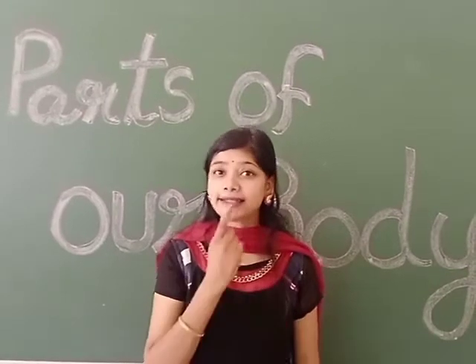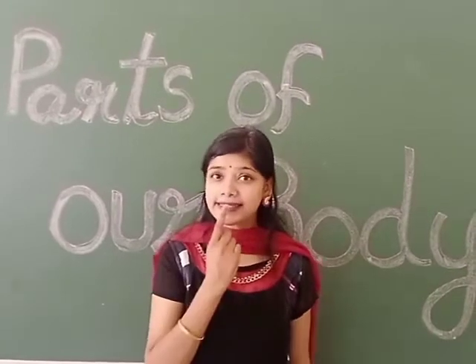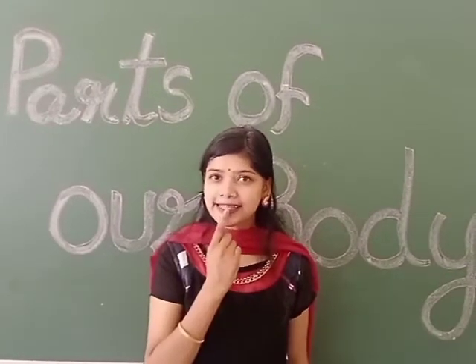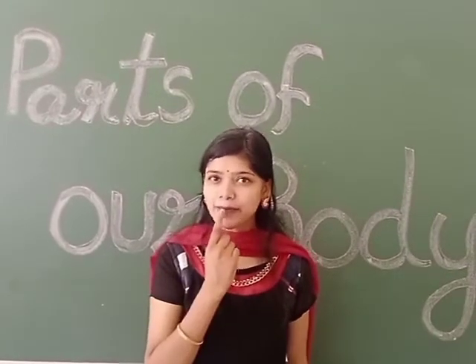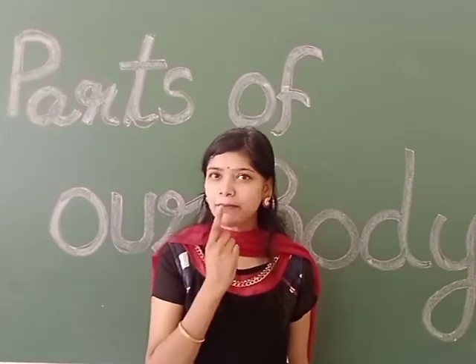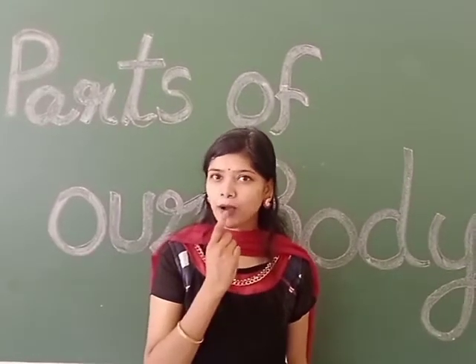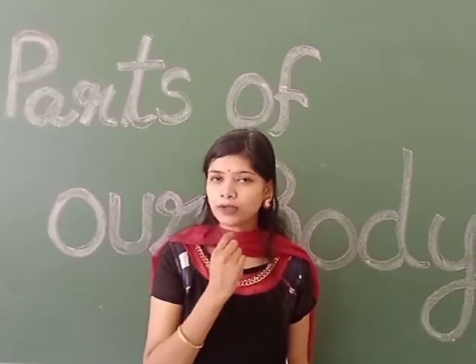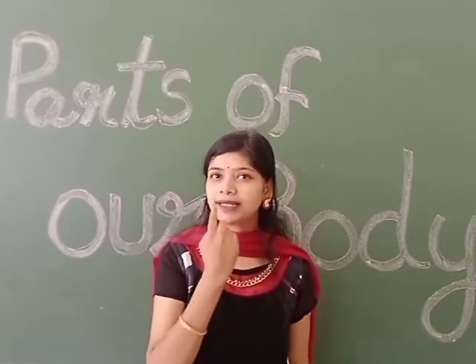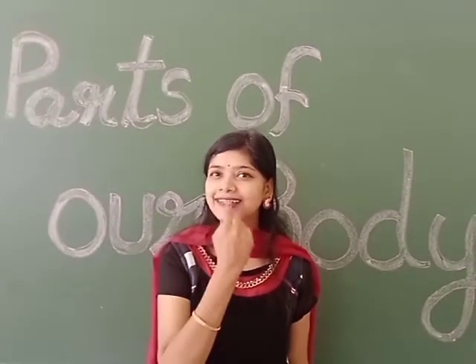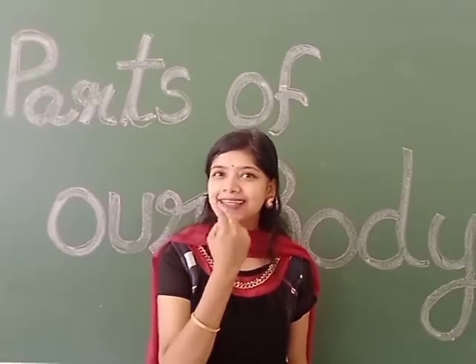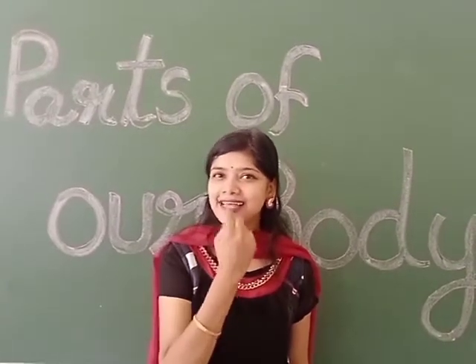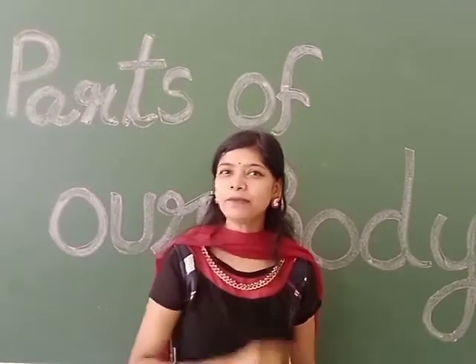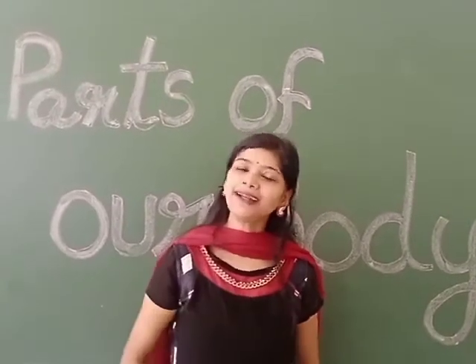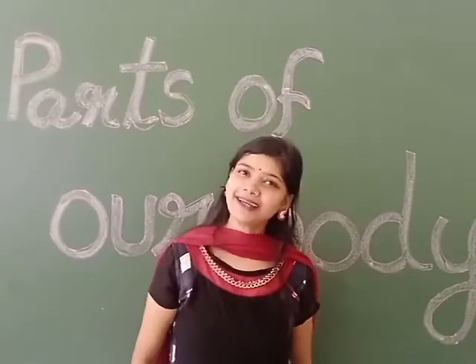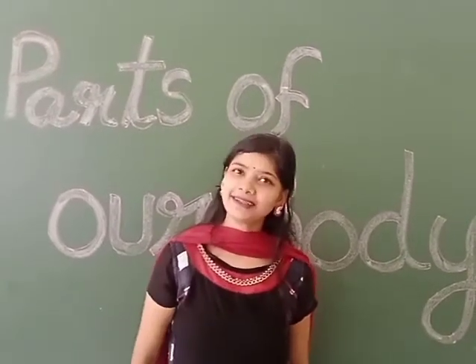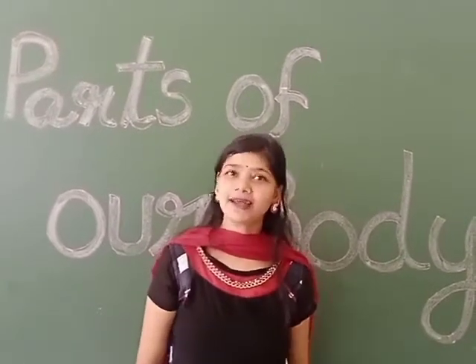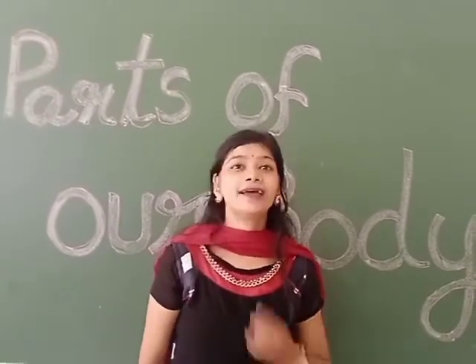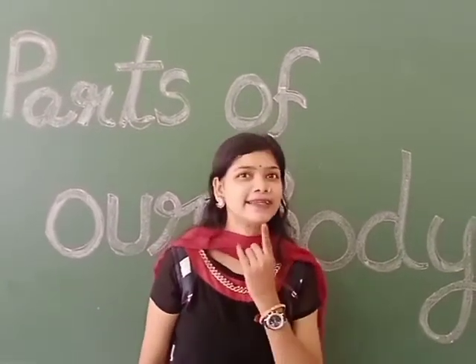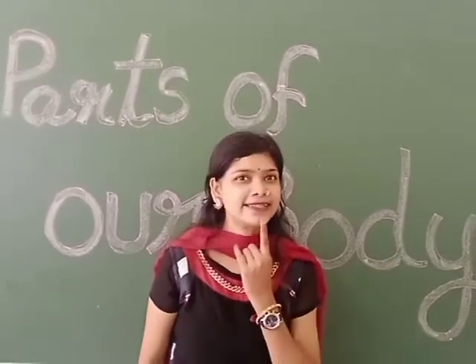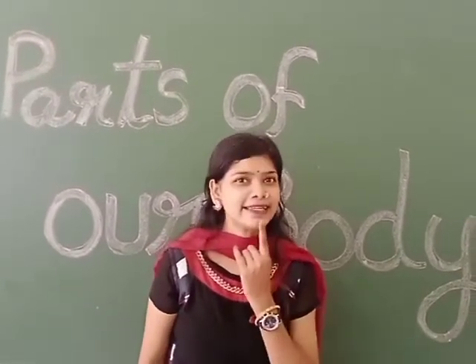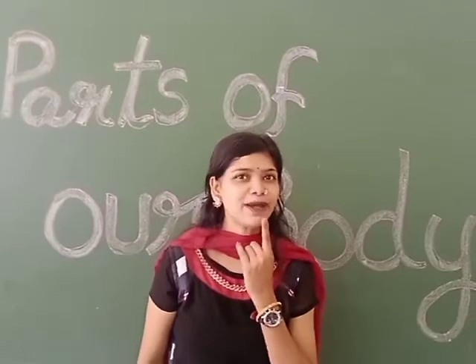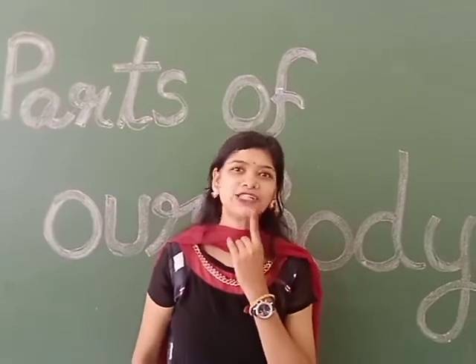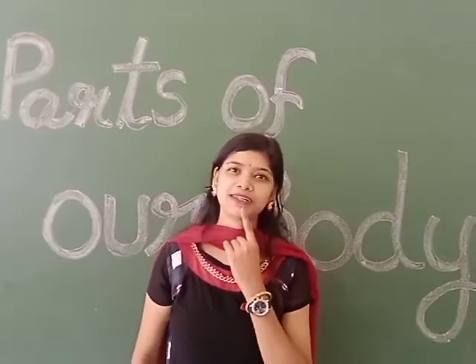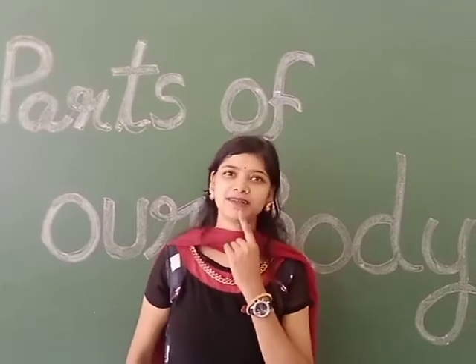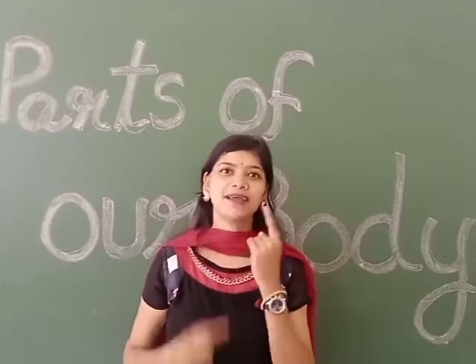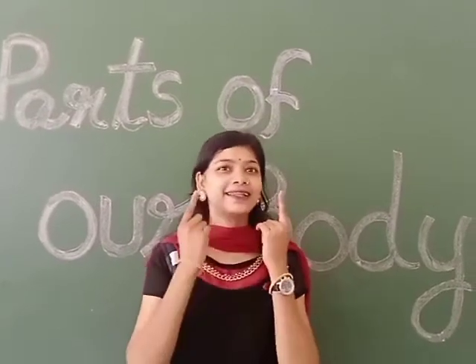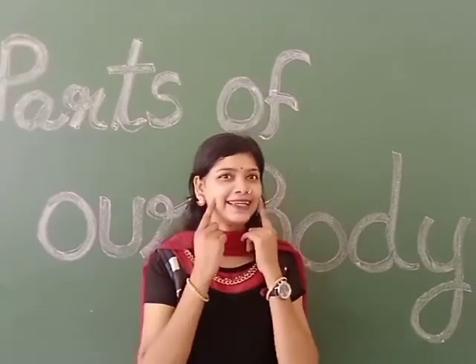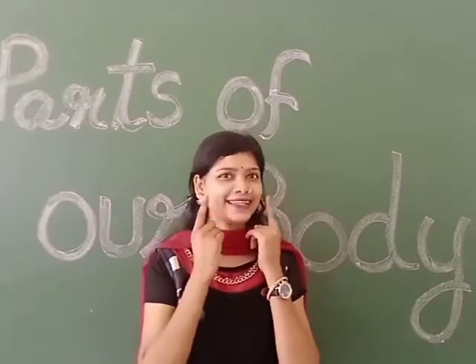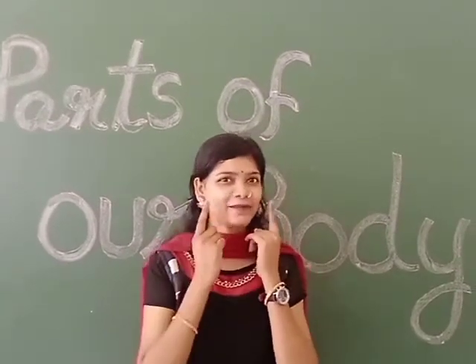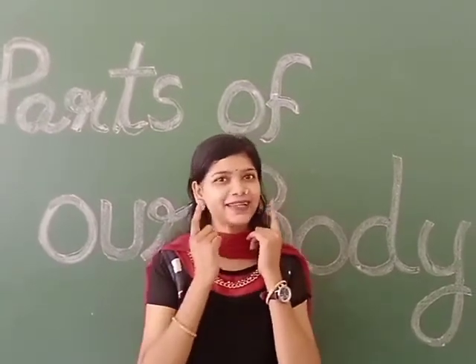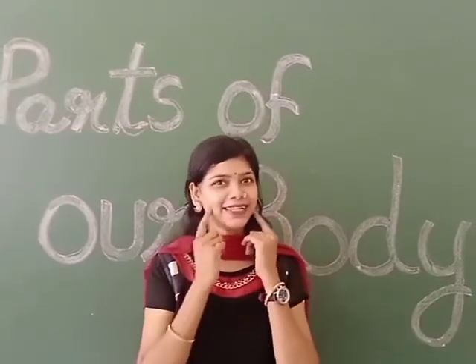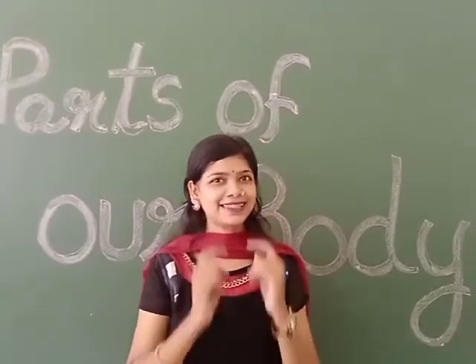This is my mouth, these are my teeth, this is my chin, these are my cheeks.